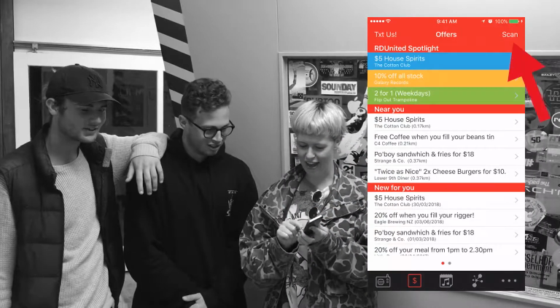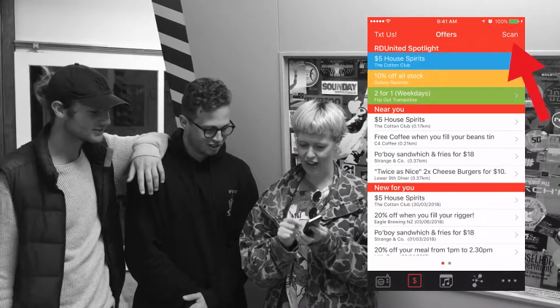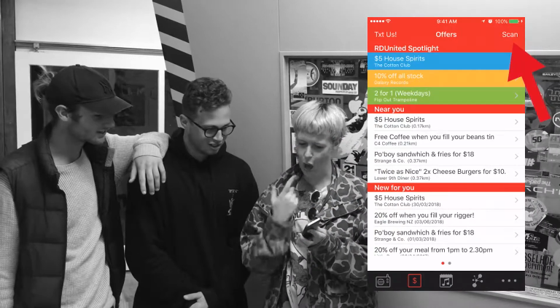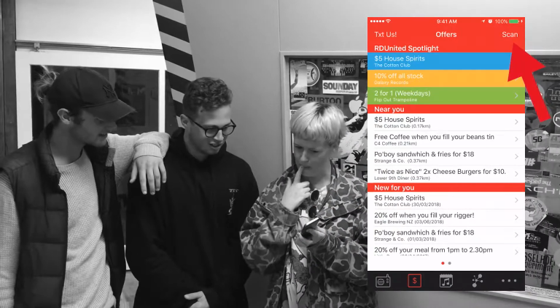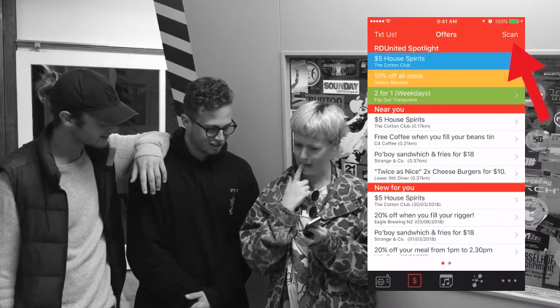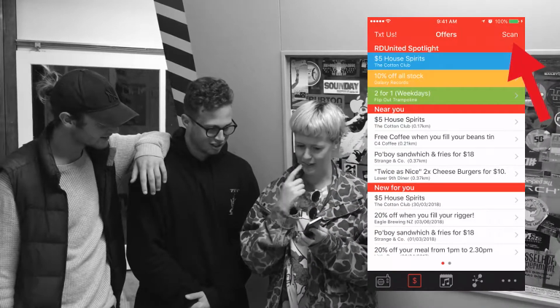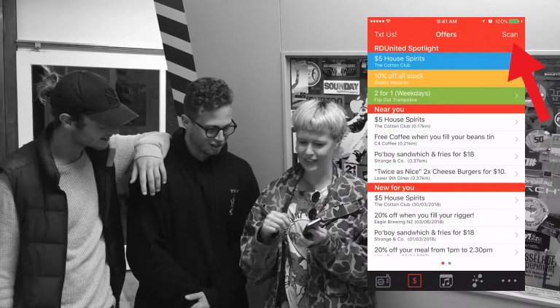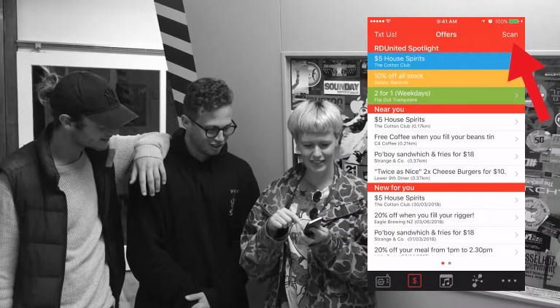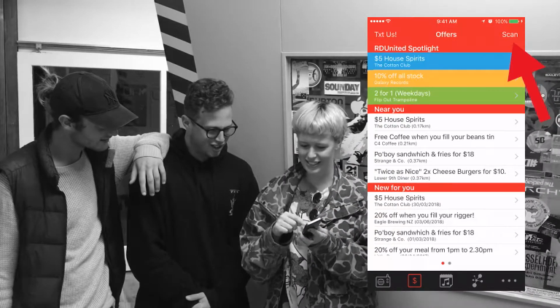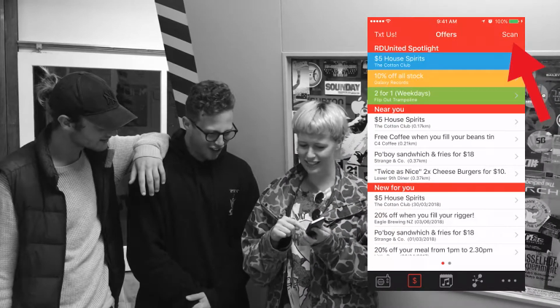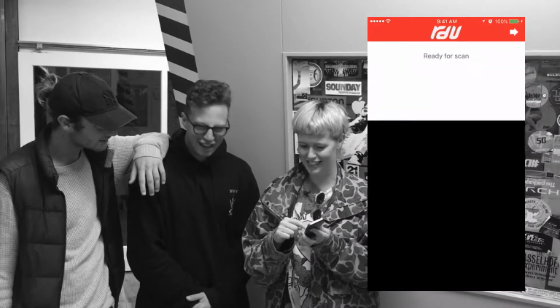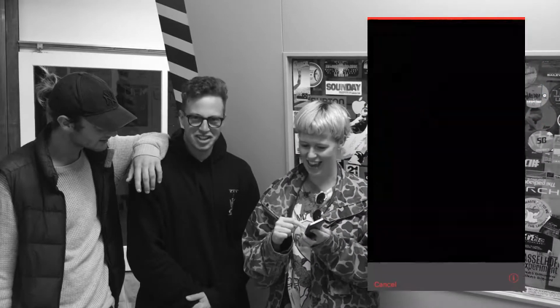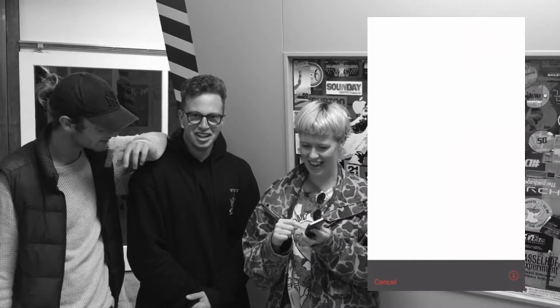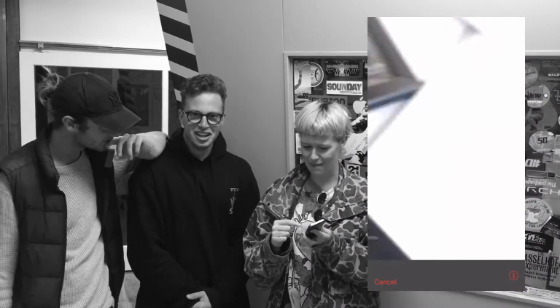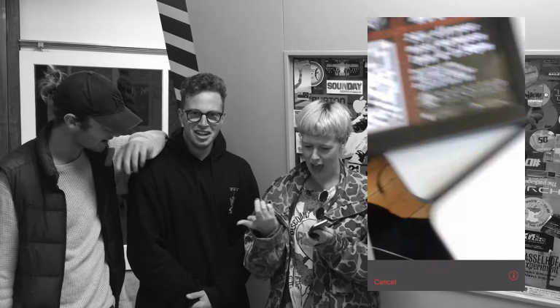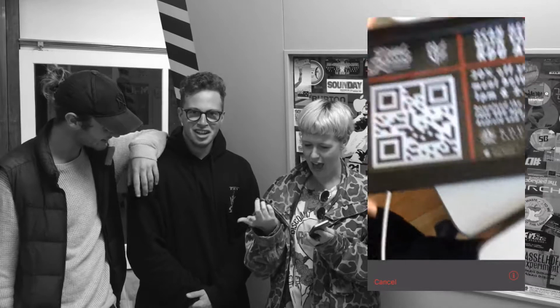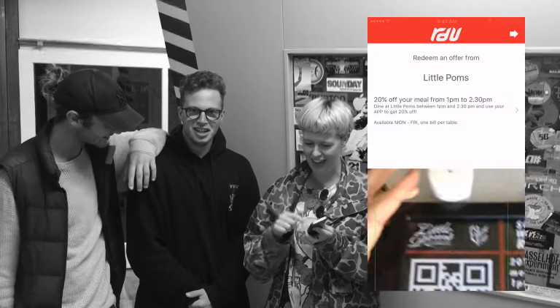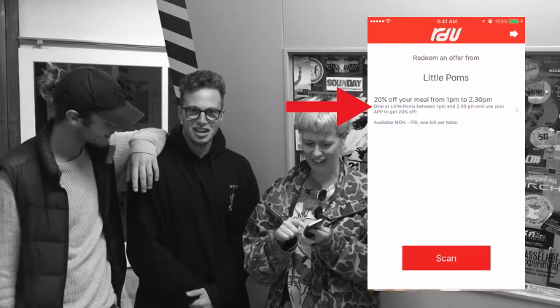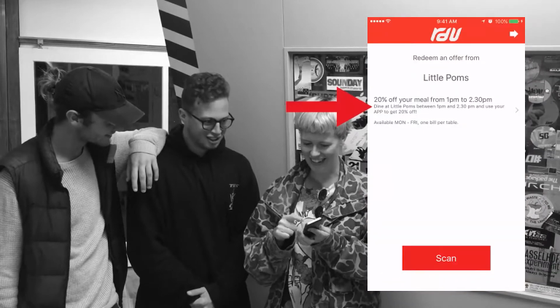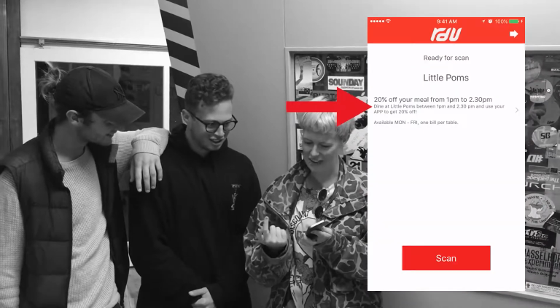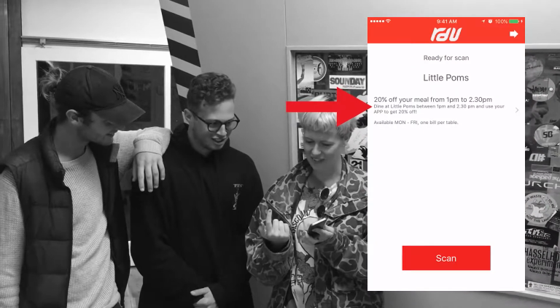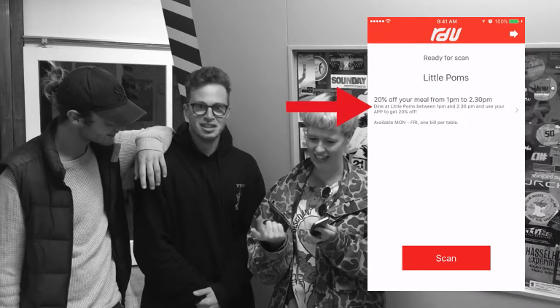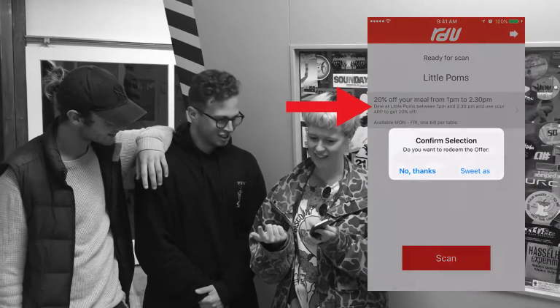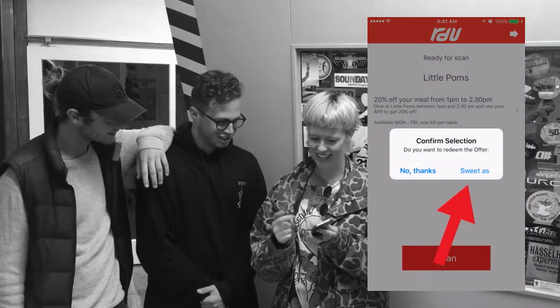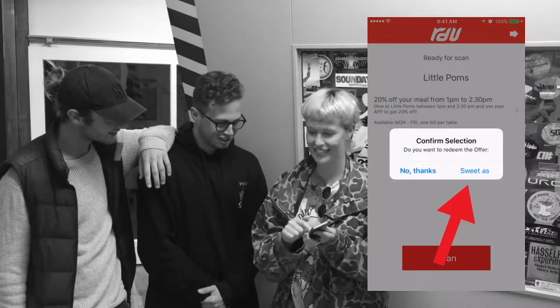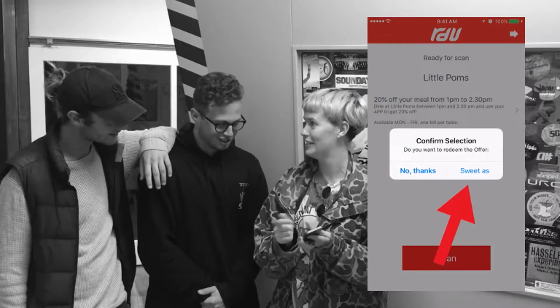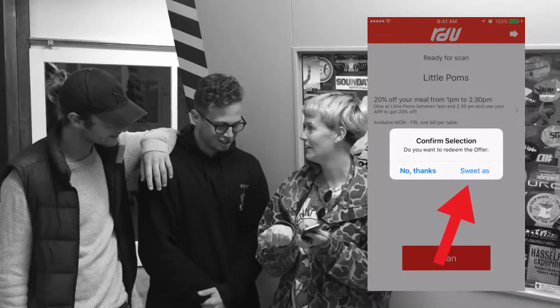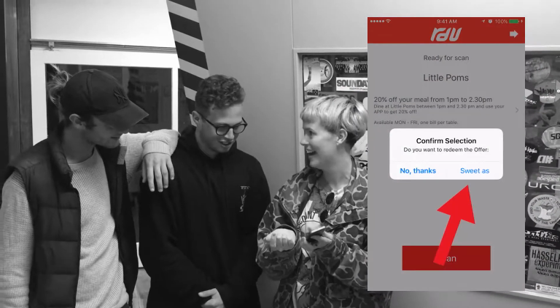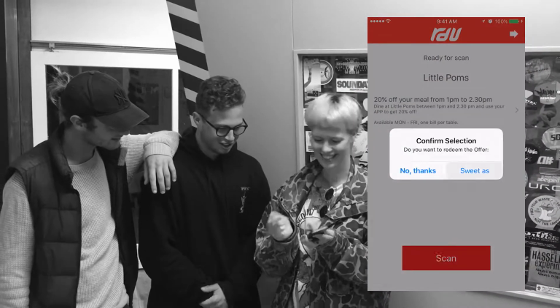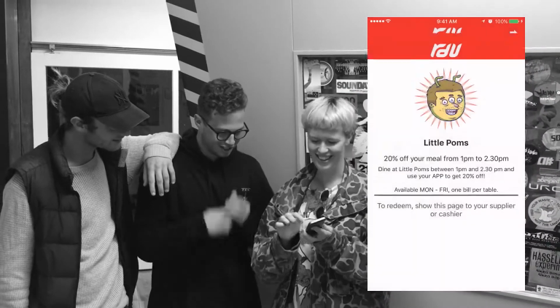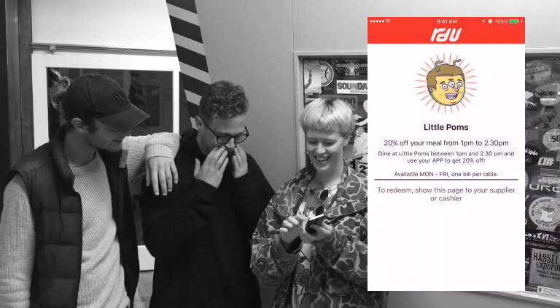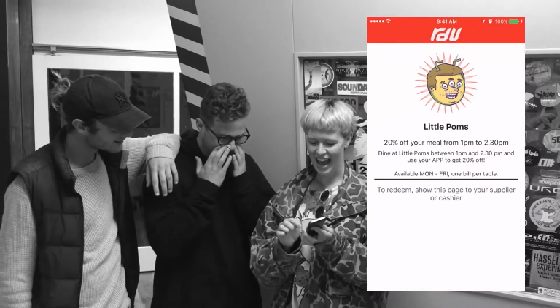If you want to redeem an offer, scan the R2U QR code at whatever R2 United vendor you are at. Click on the deal you want and confirm the discount by clicking 'sweet as'.